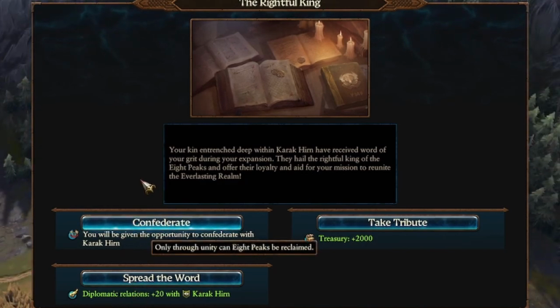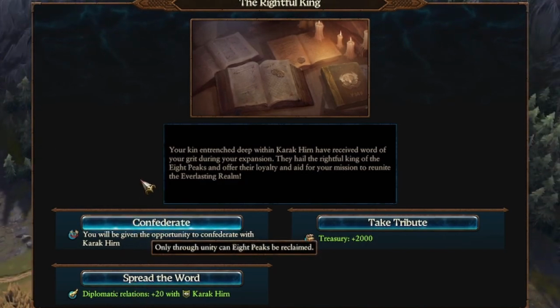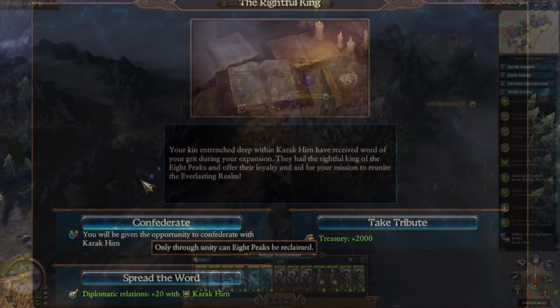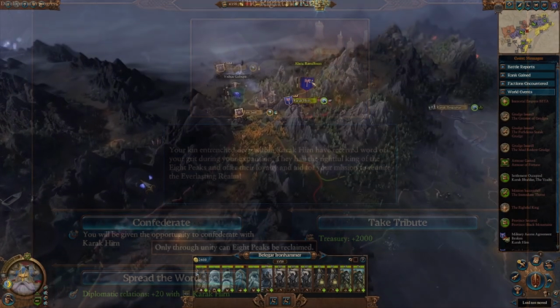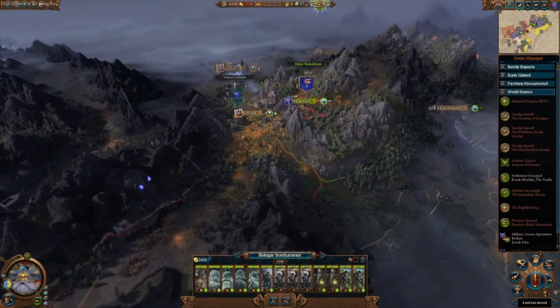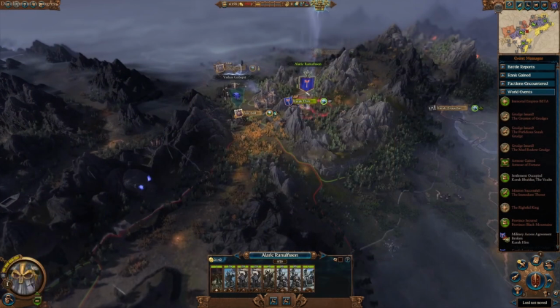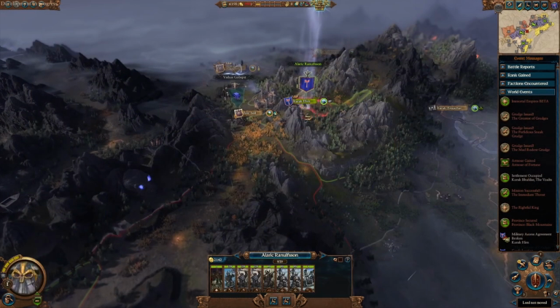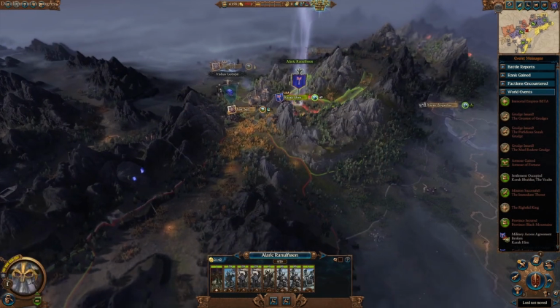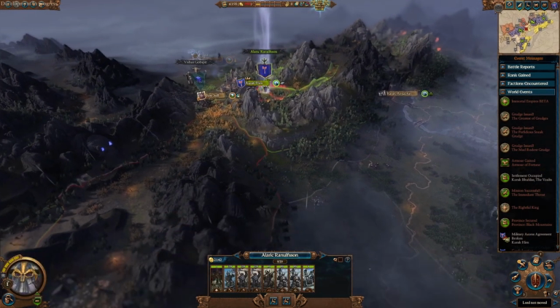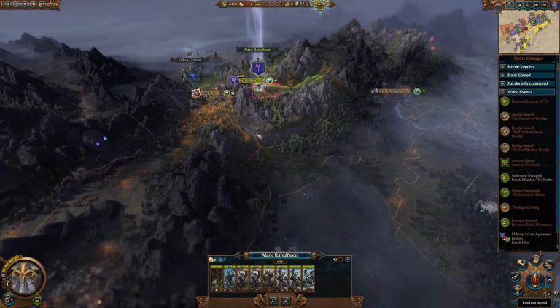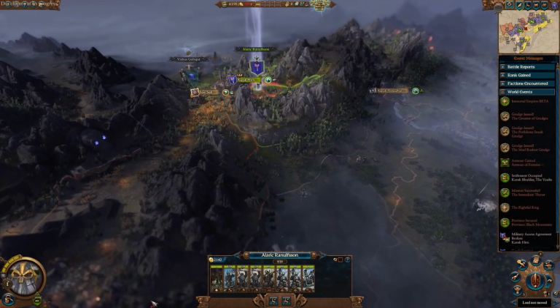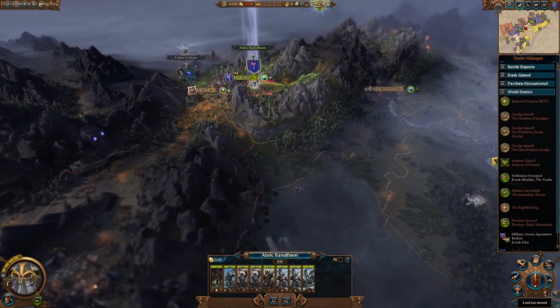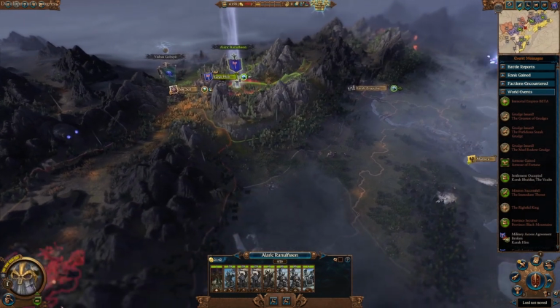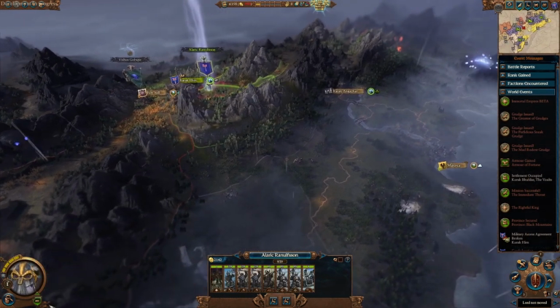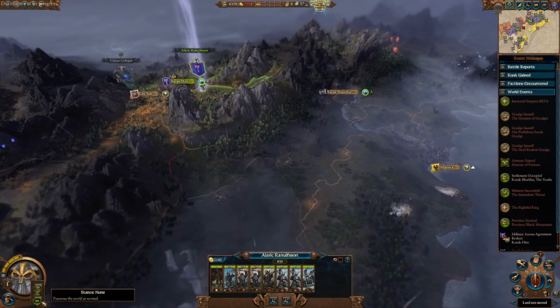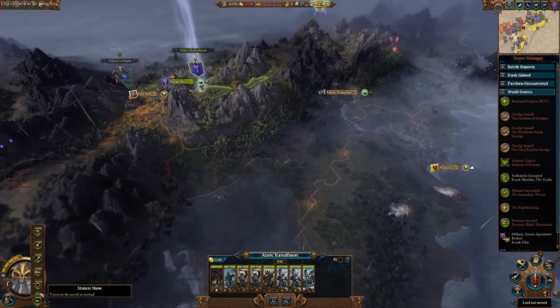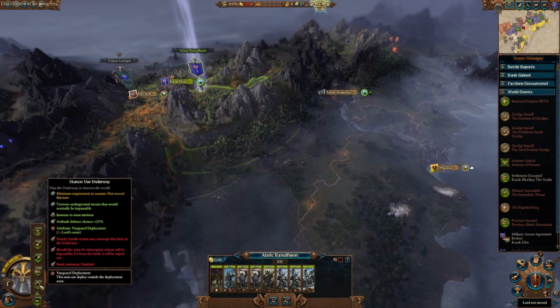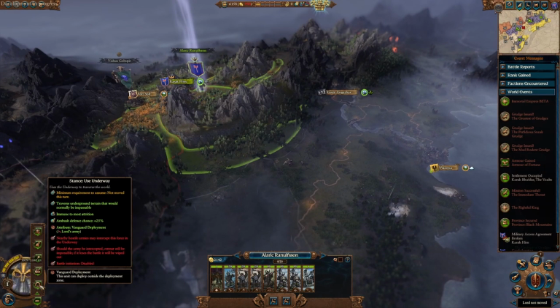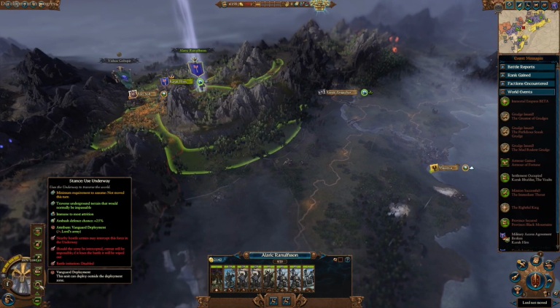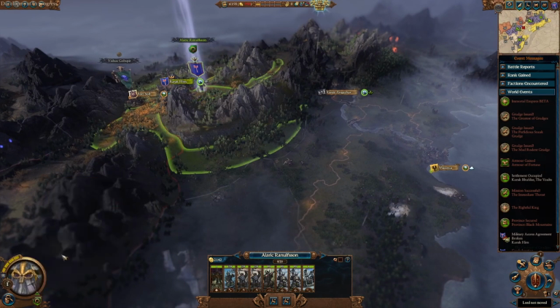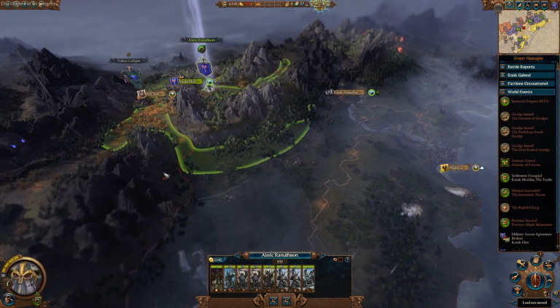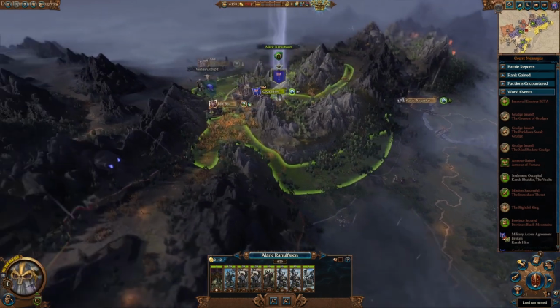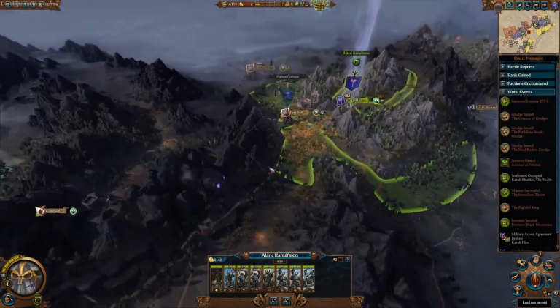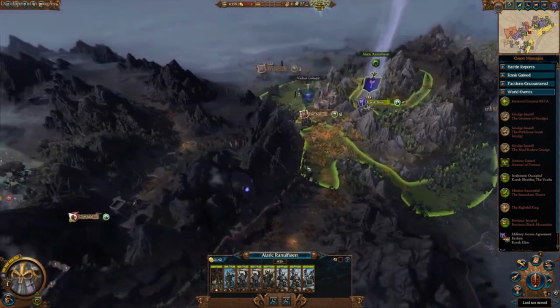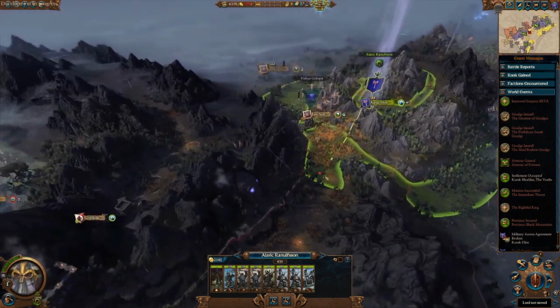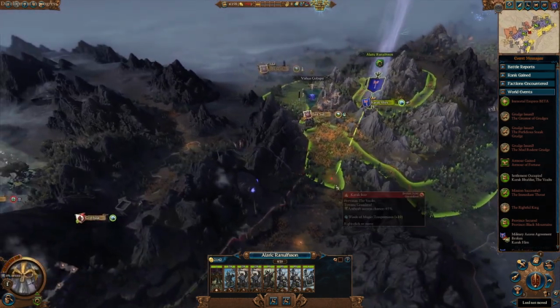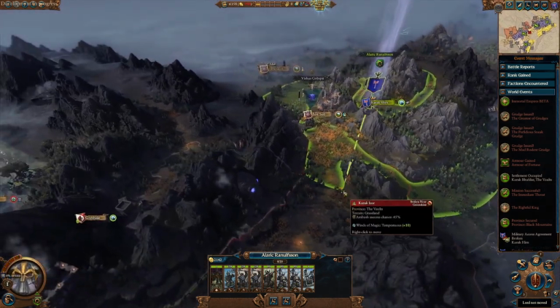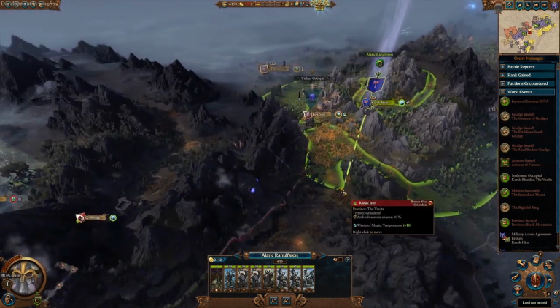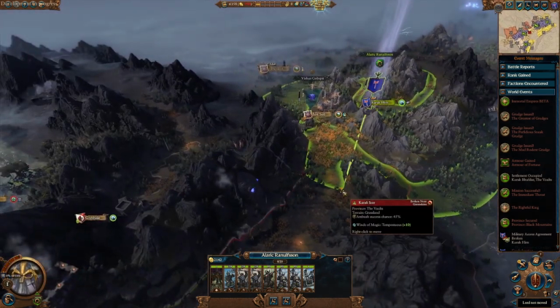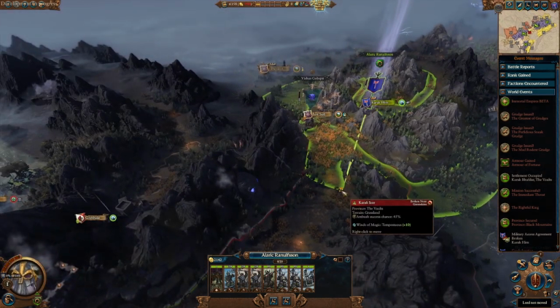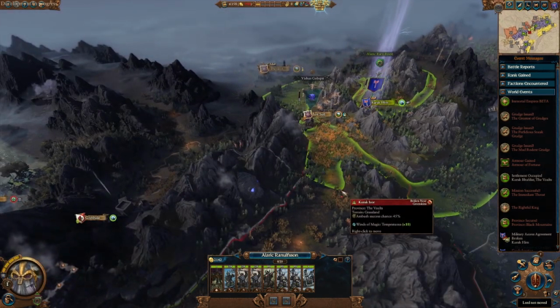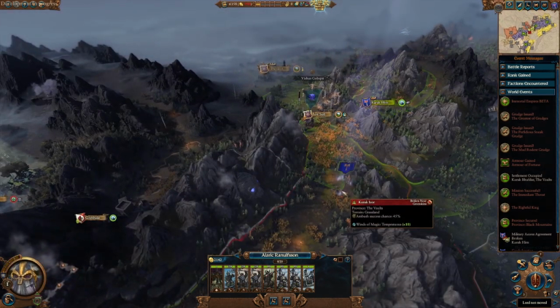They give you a unit of Thunderers, 2 units of Coralers, and most importantly a siege unit — Crush Drawers.